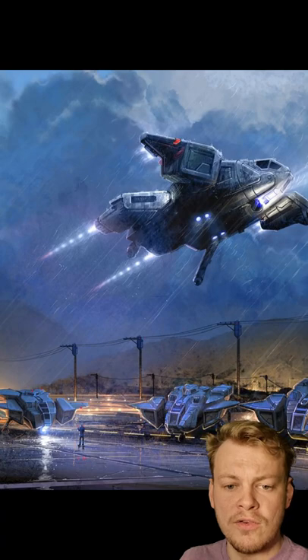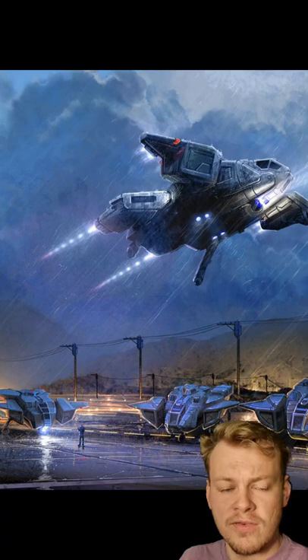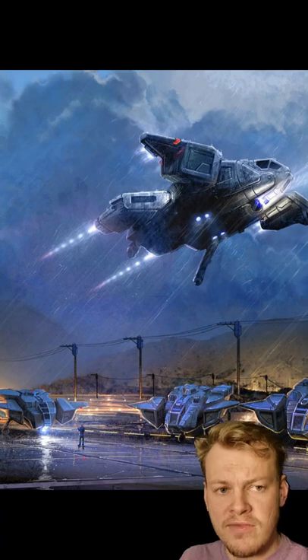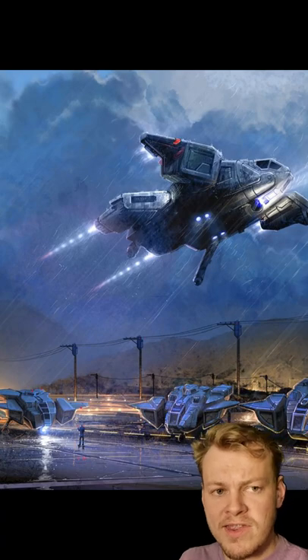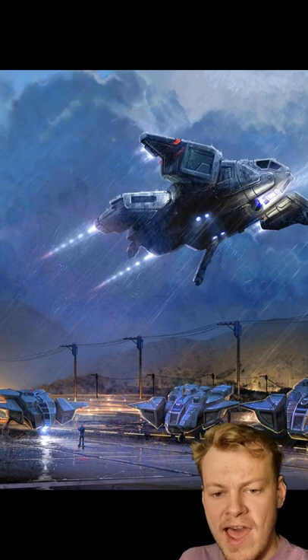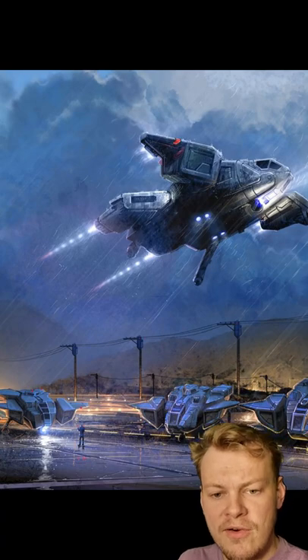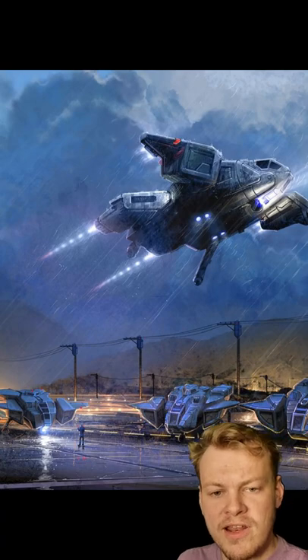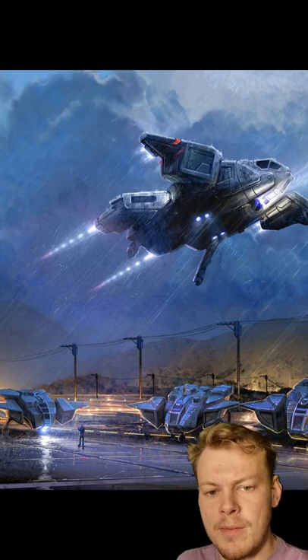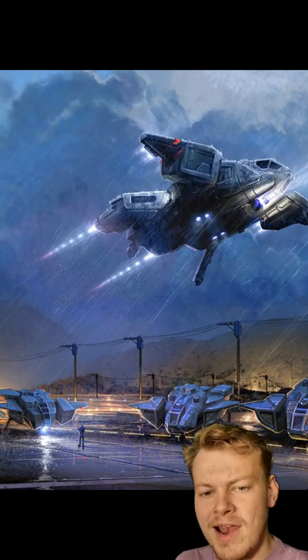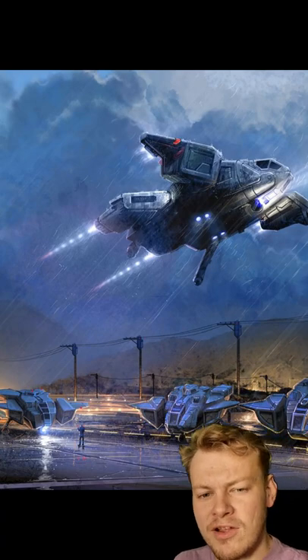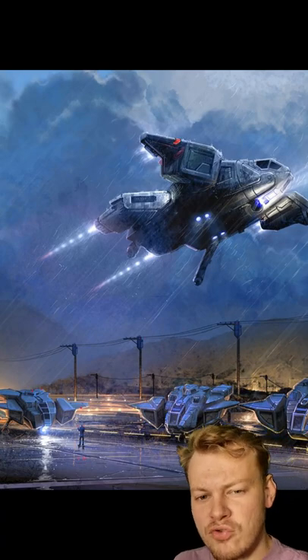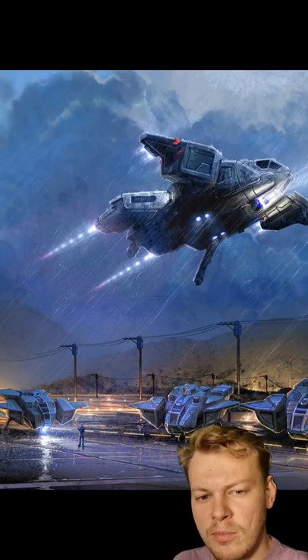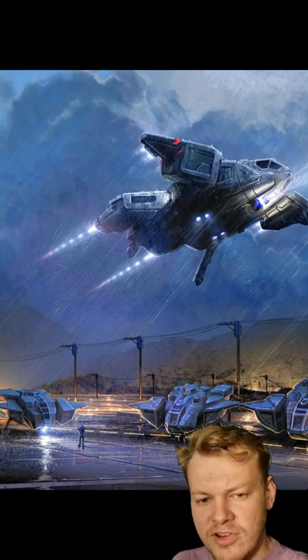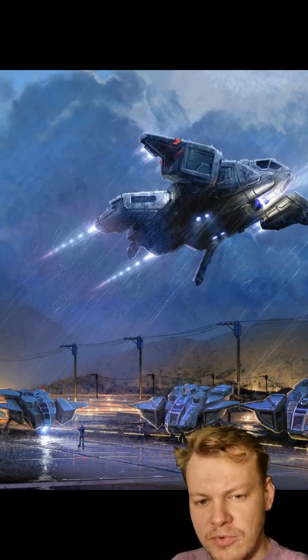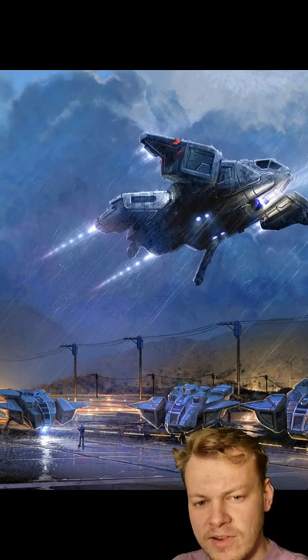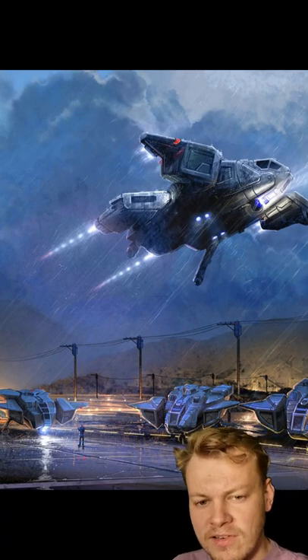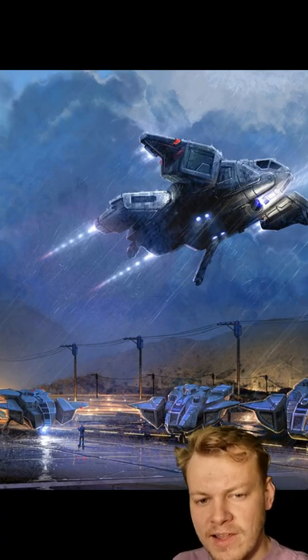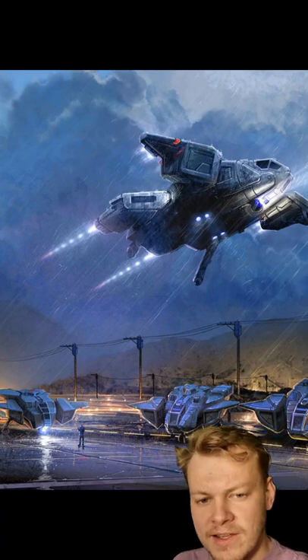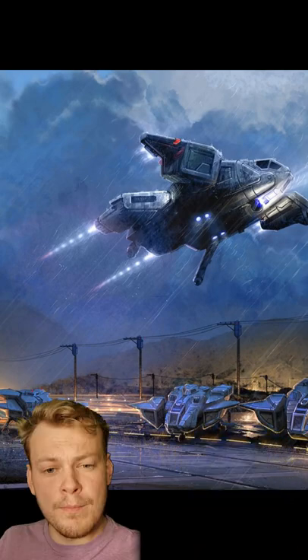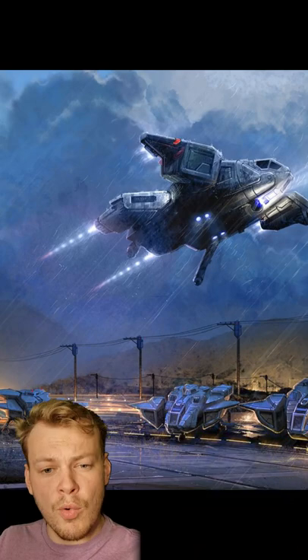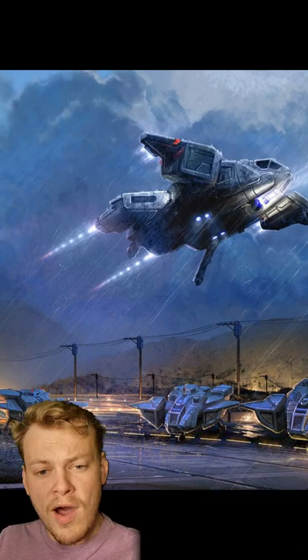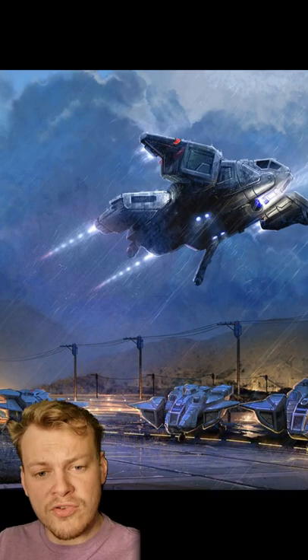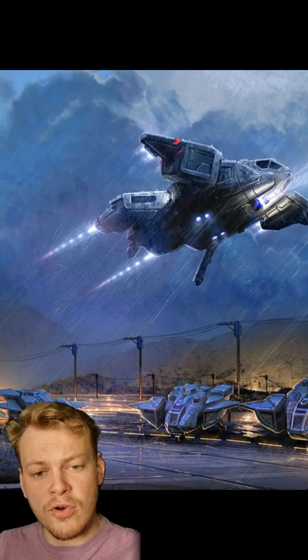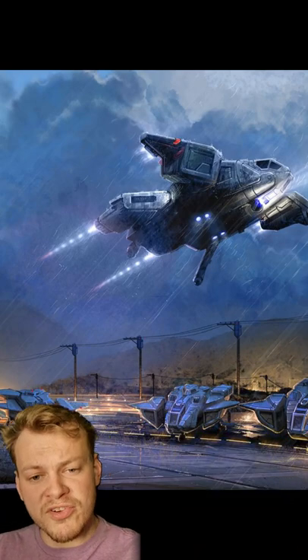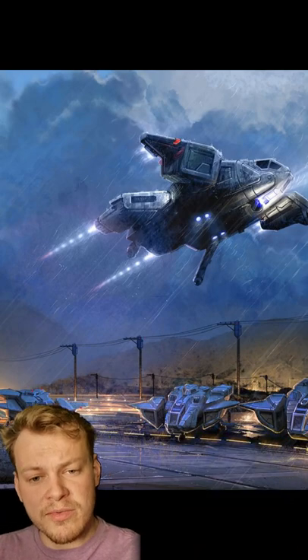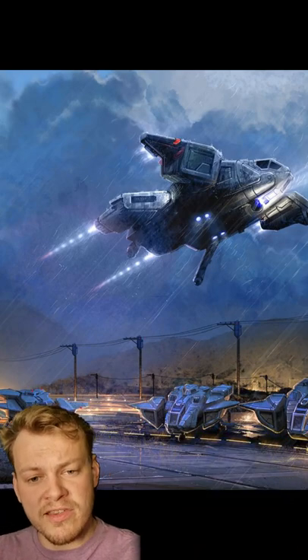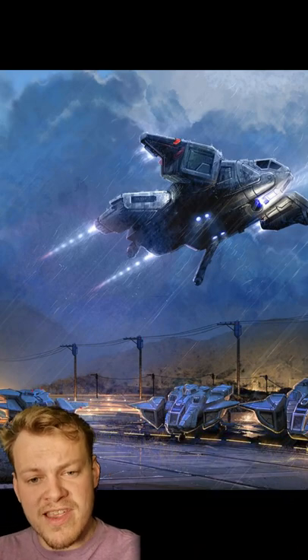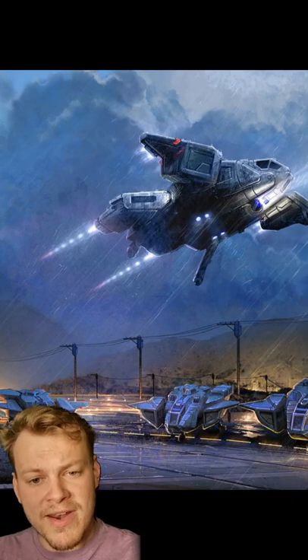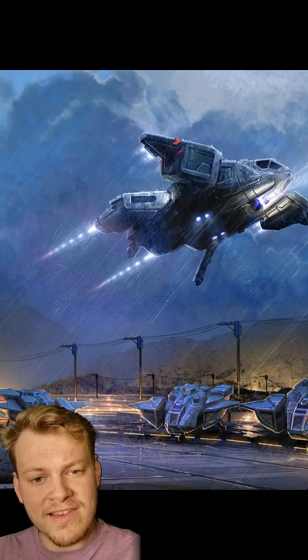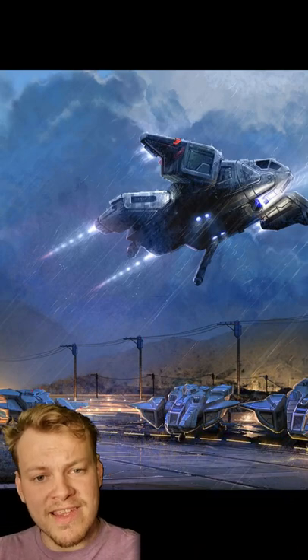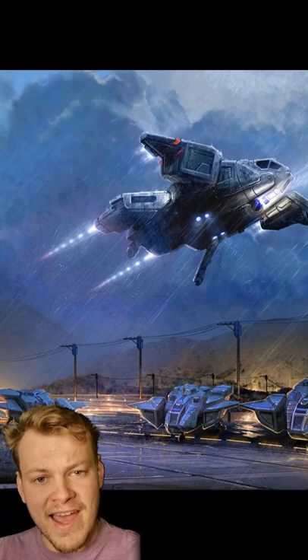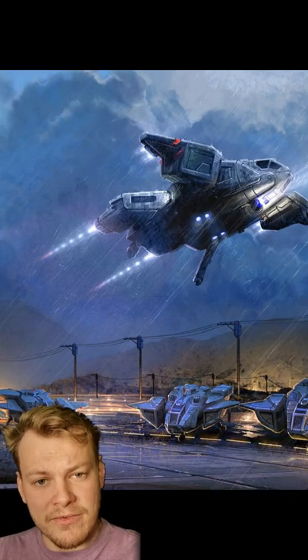I've covered the Heron and the Pelican dropships recently, but what other dropships does the UNSC have?